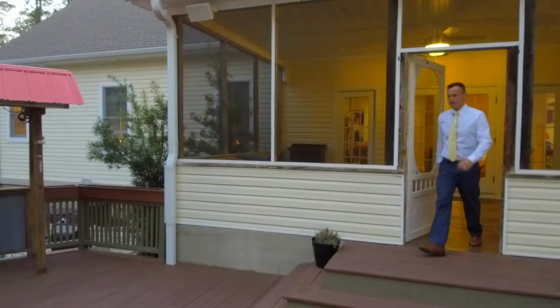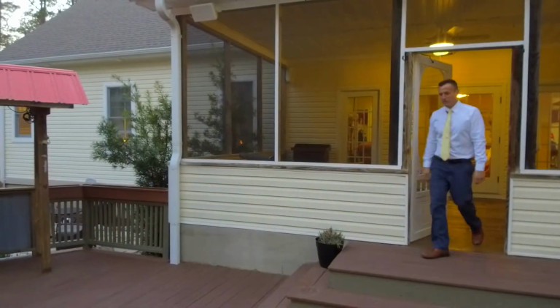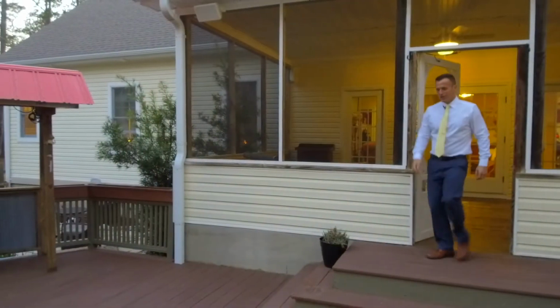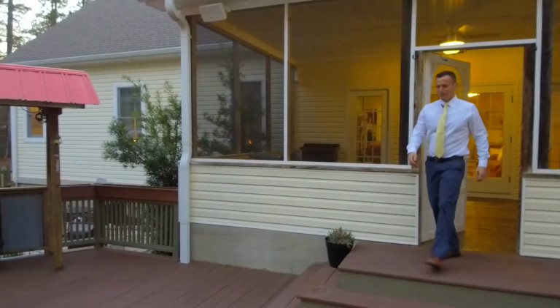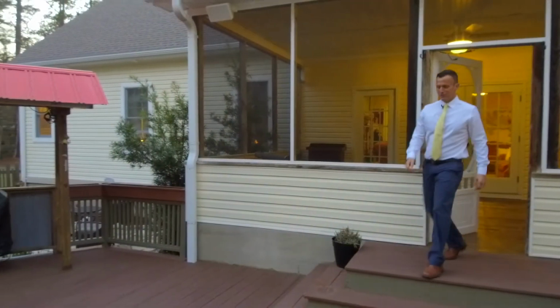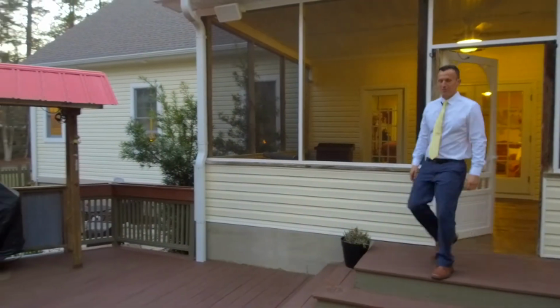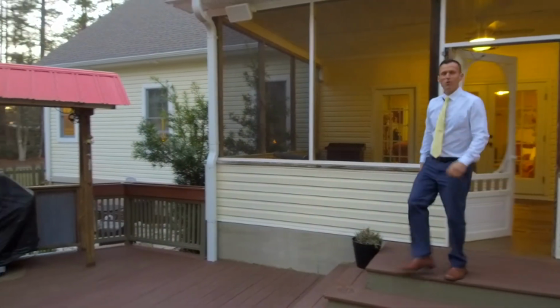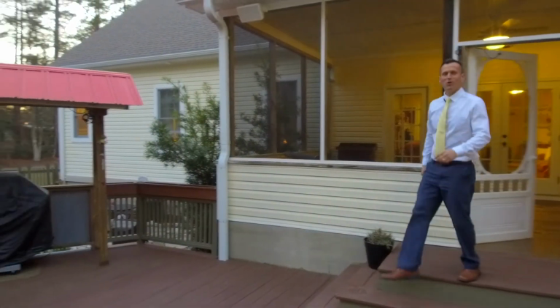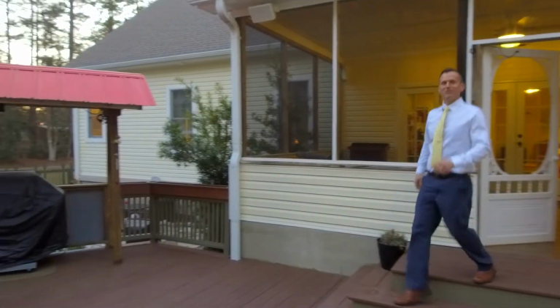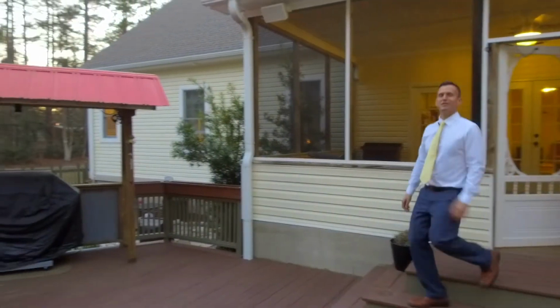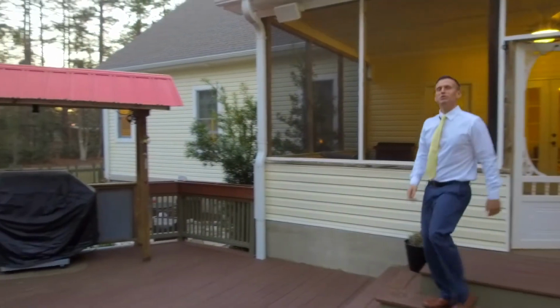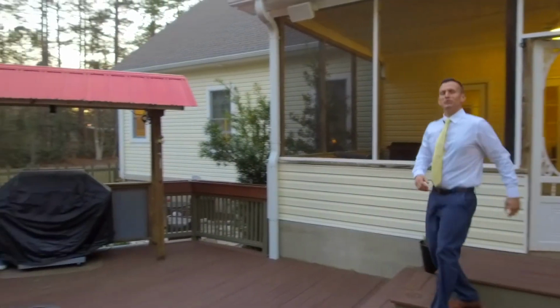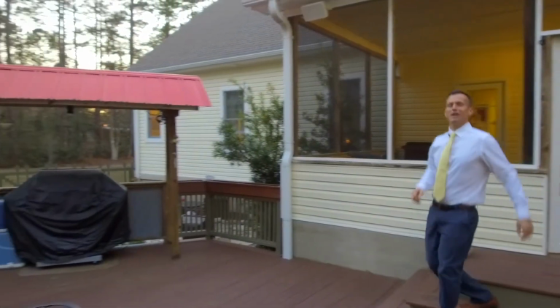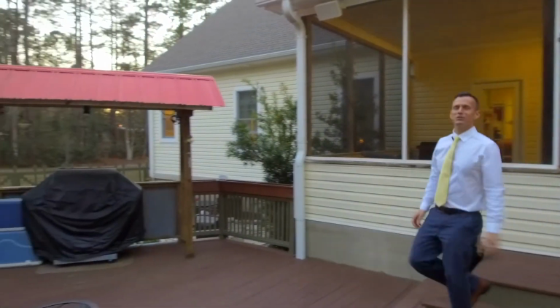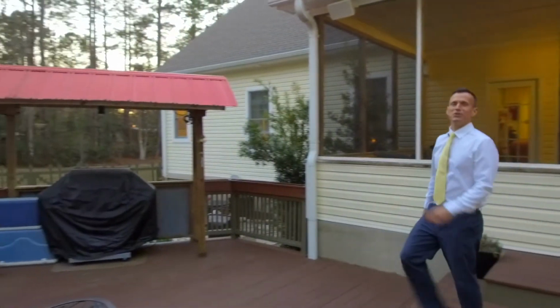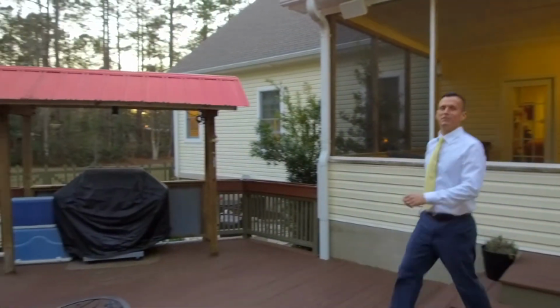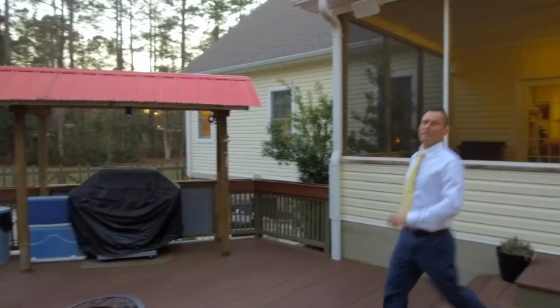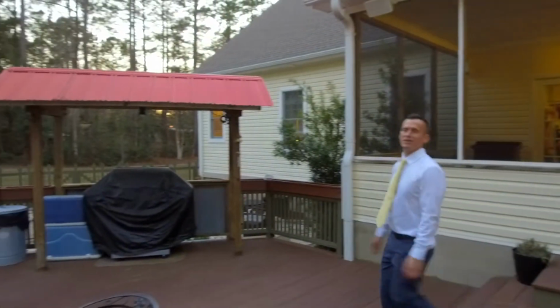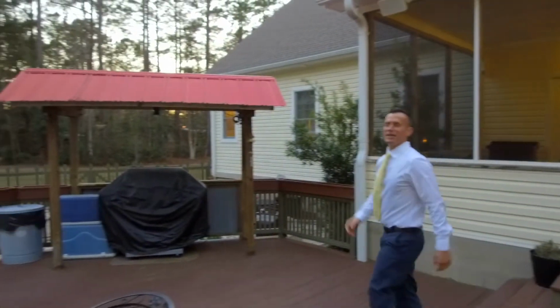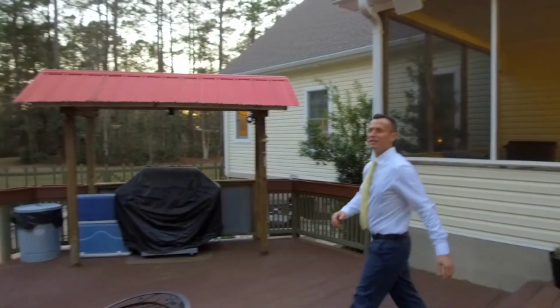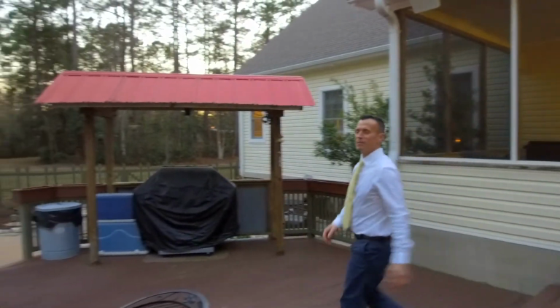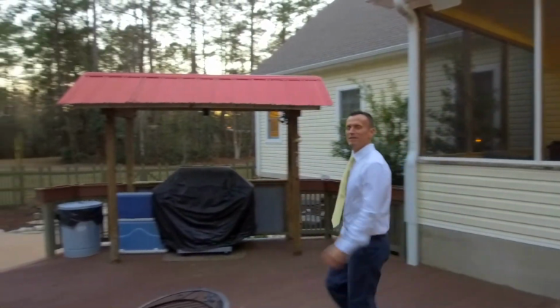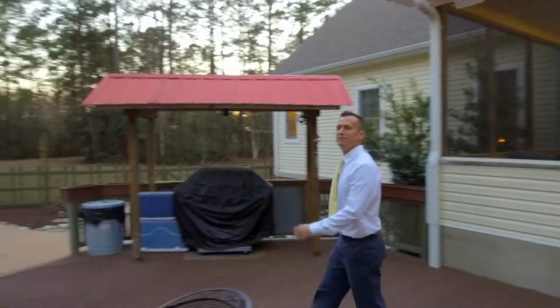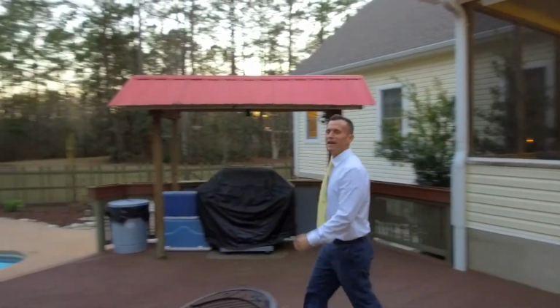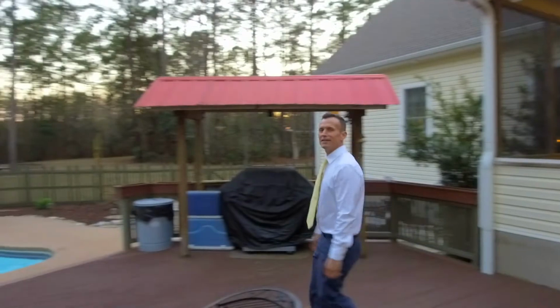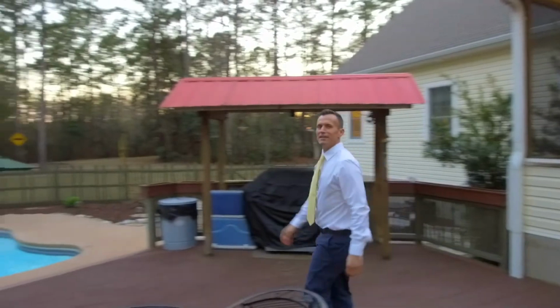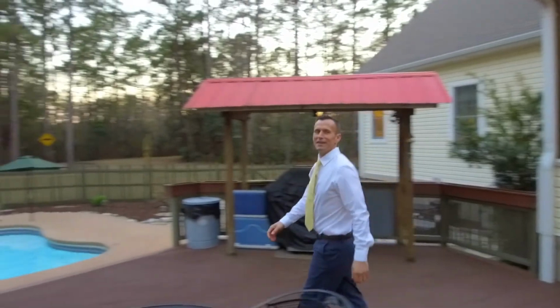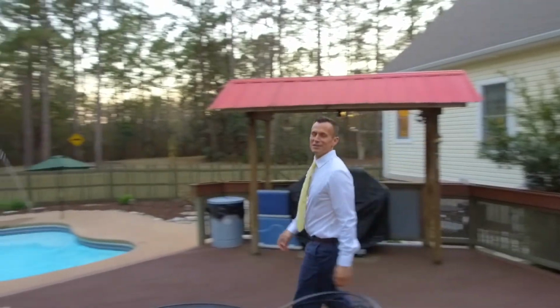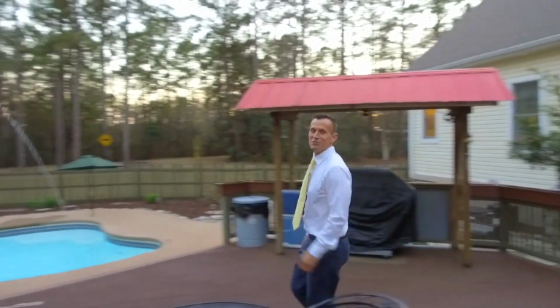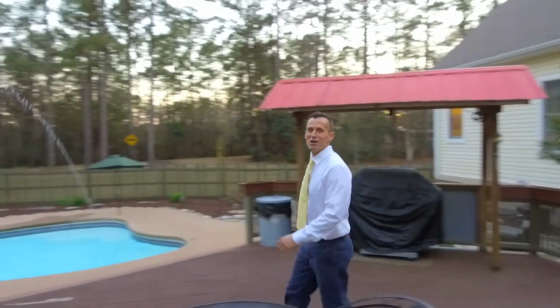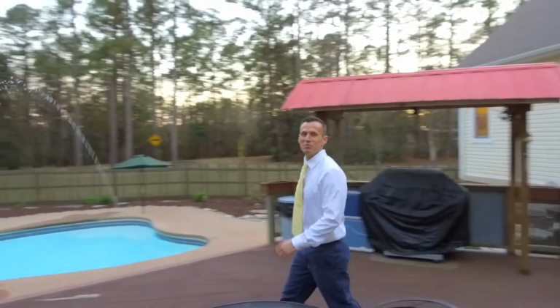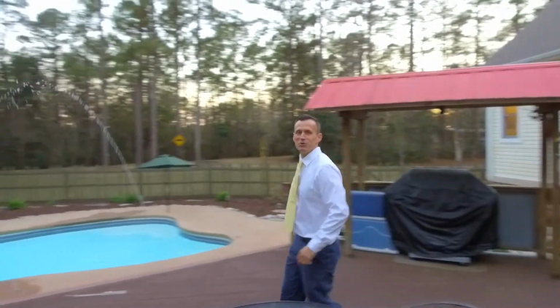And just off the screen porch is a beautiful outdoor living area, expansive decking, and an in-ground pool.